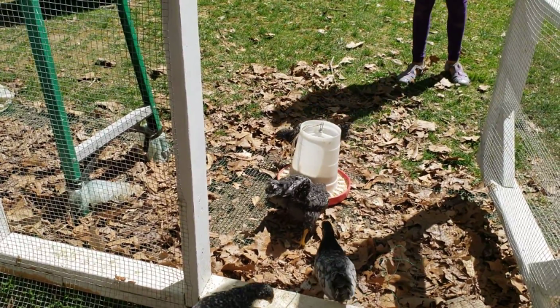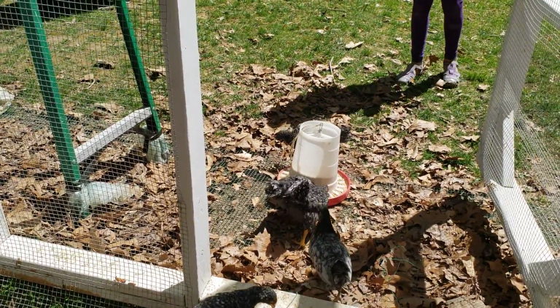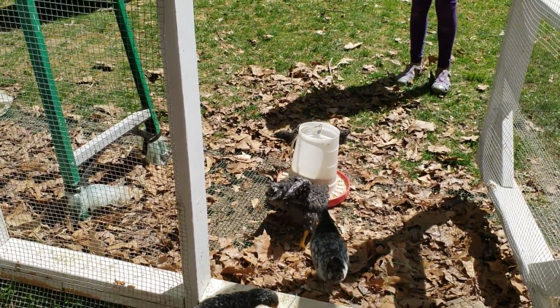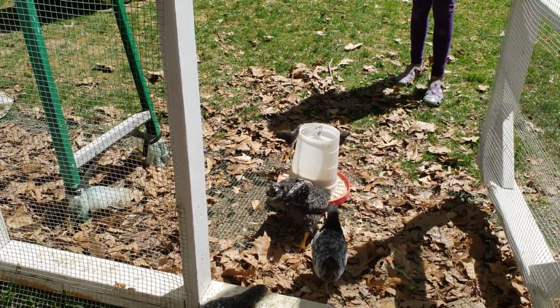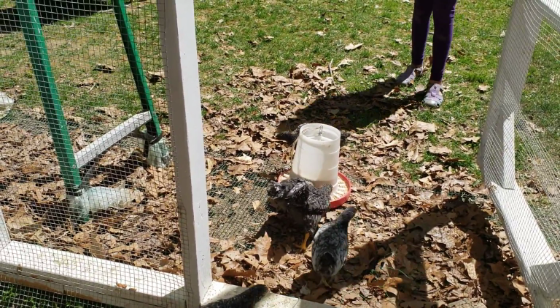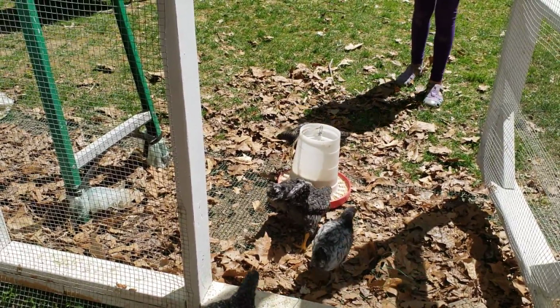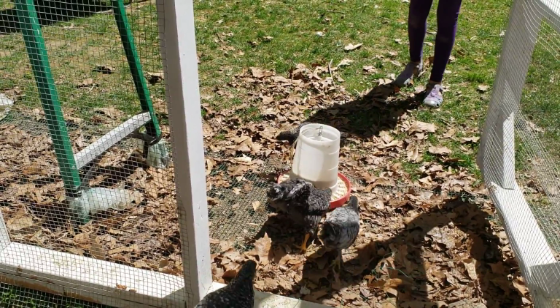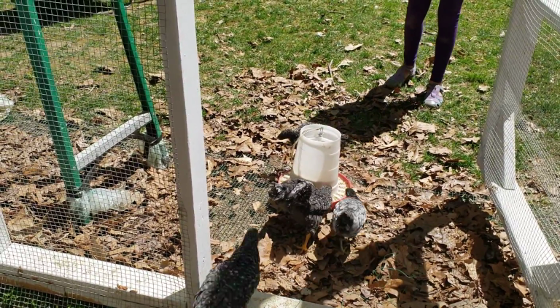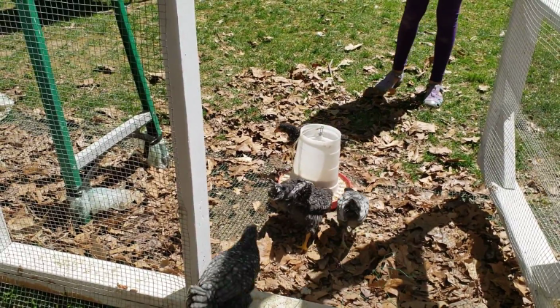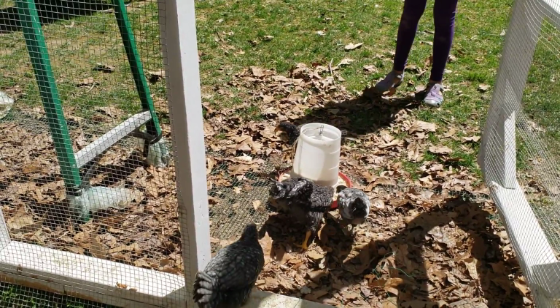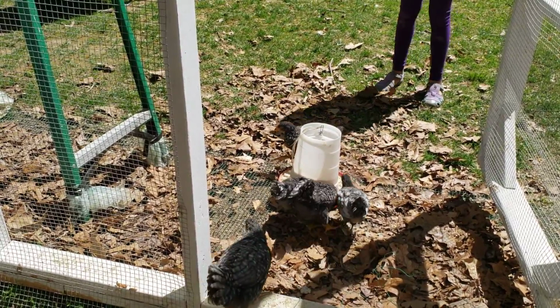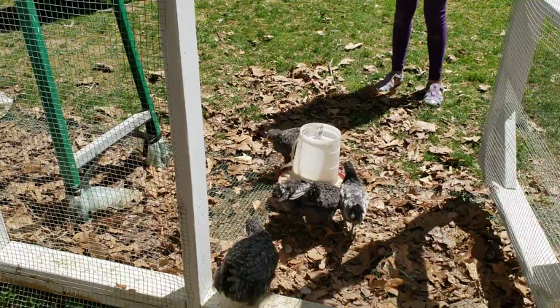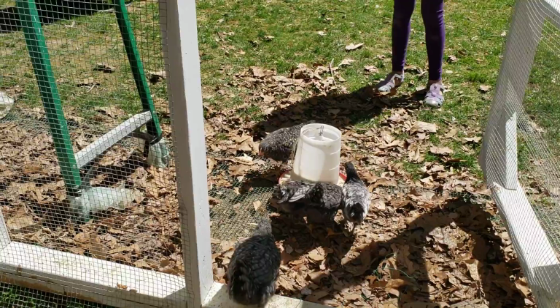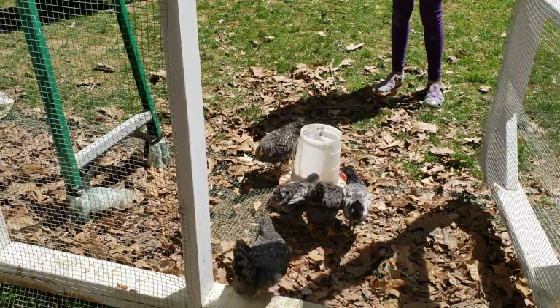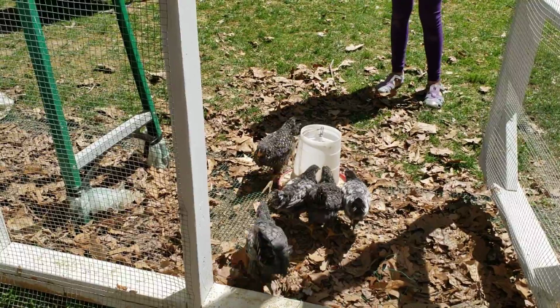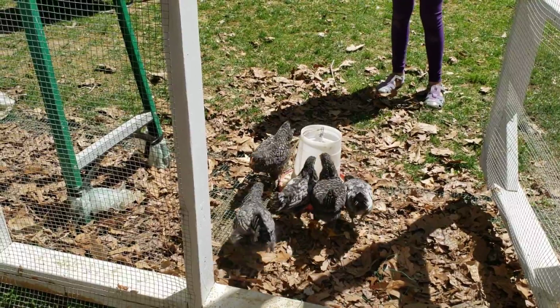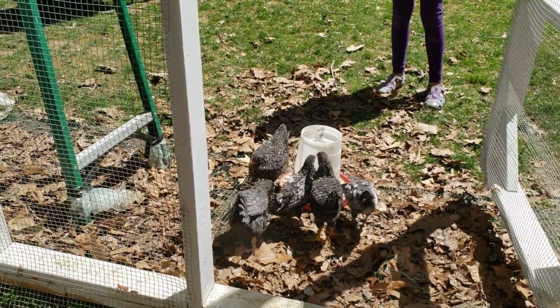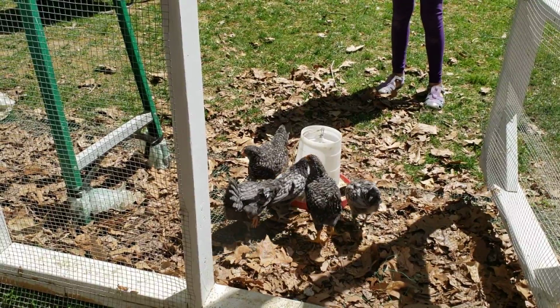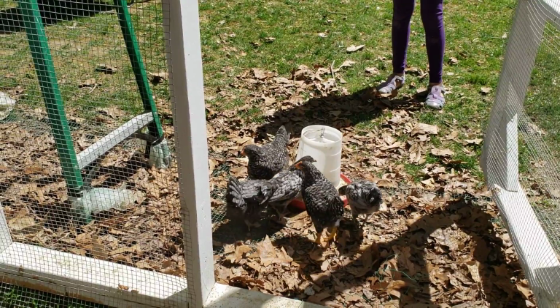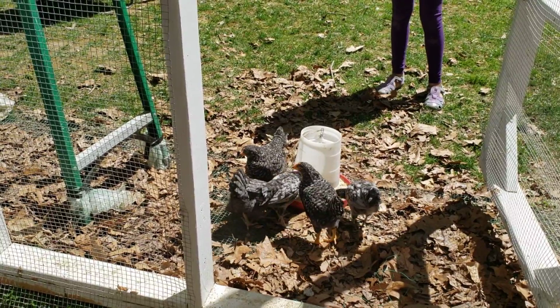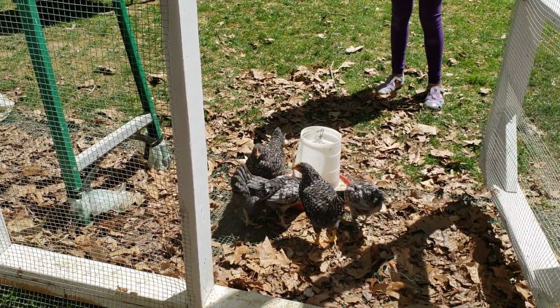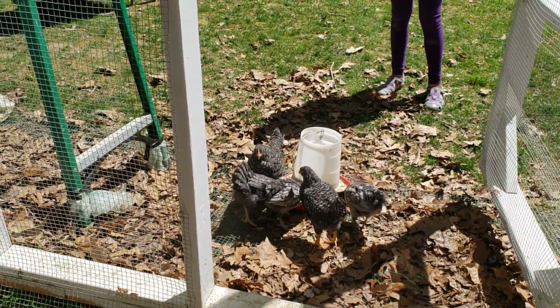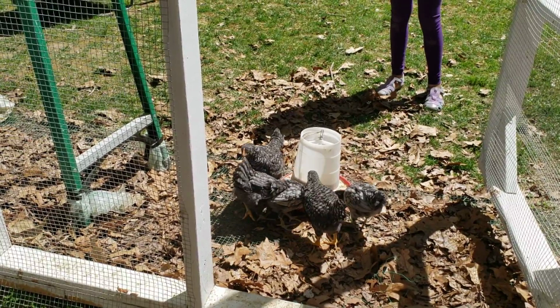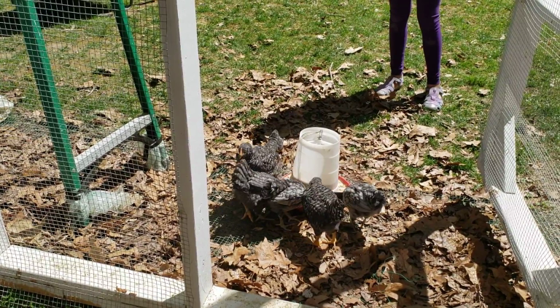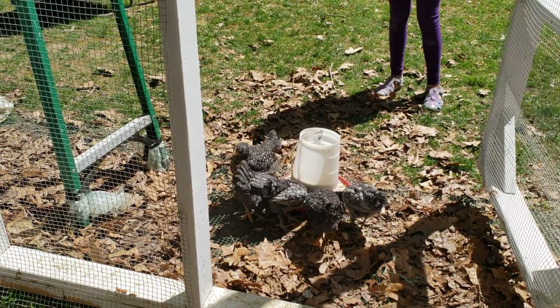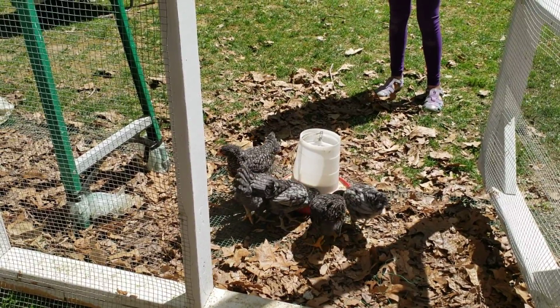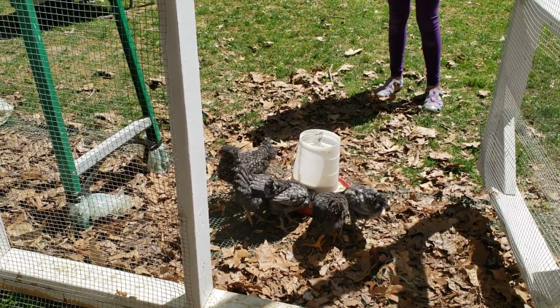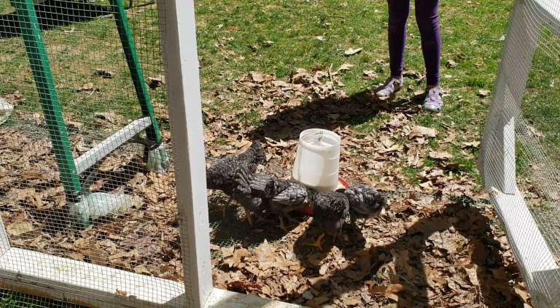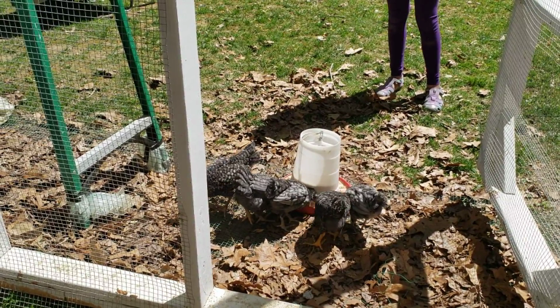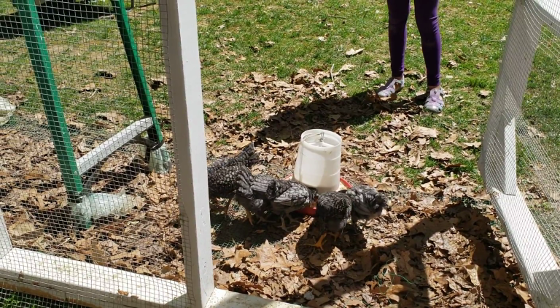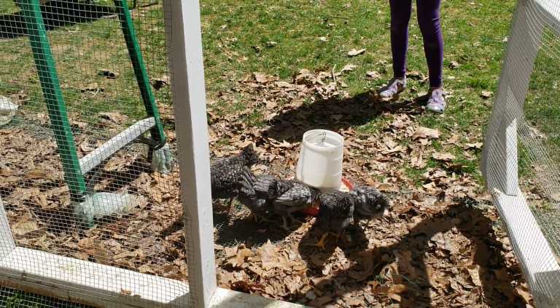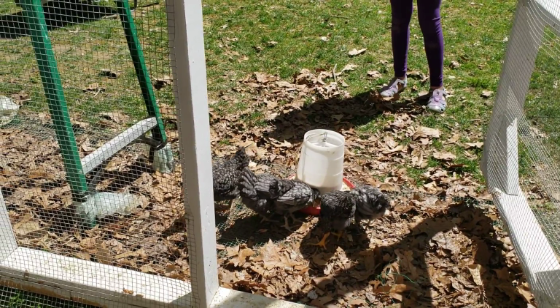Now we just need them to find the bugs in our yard and eat them.